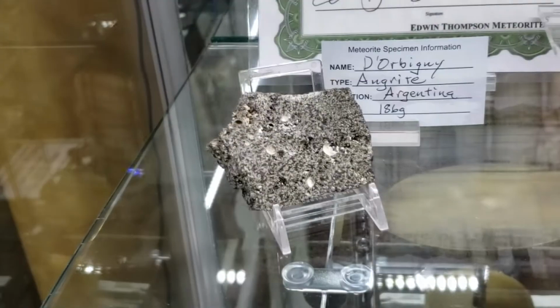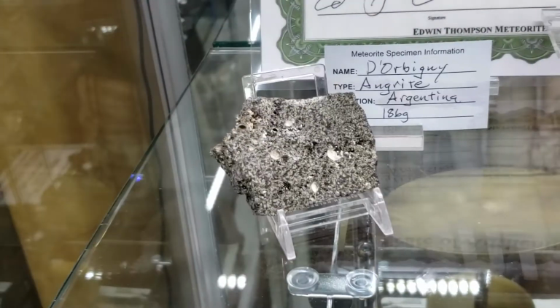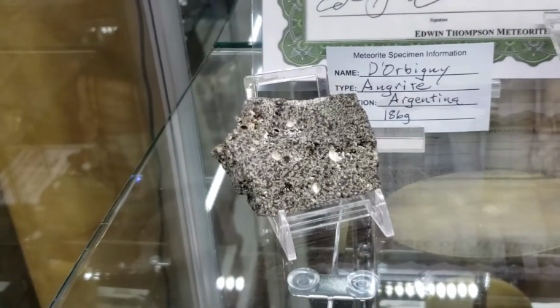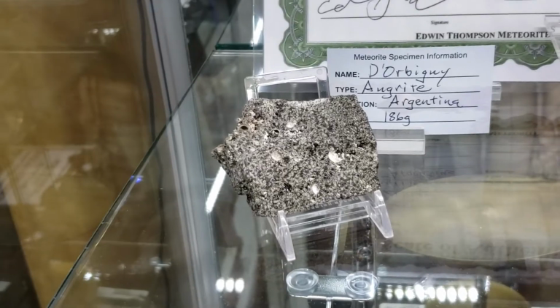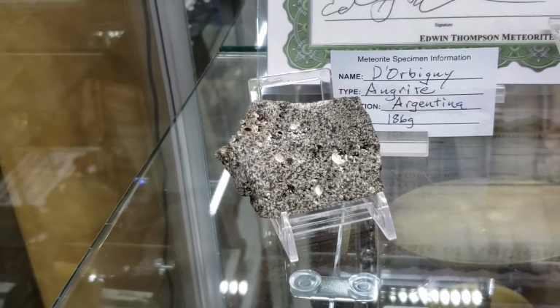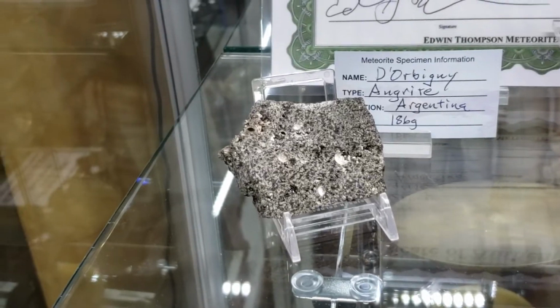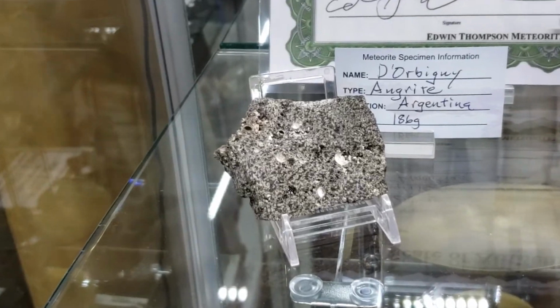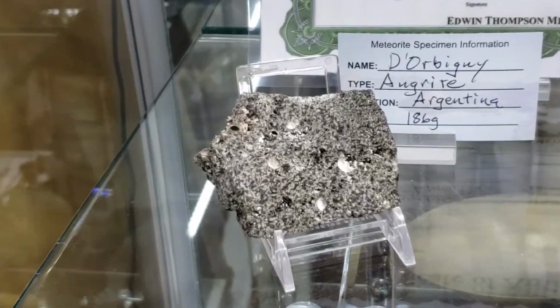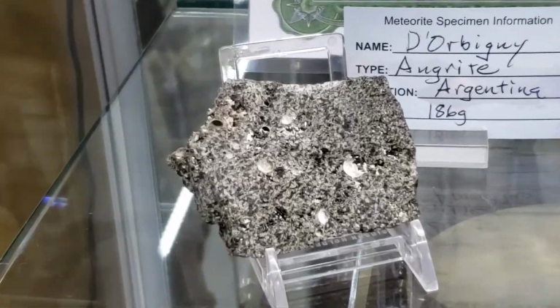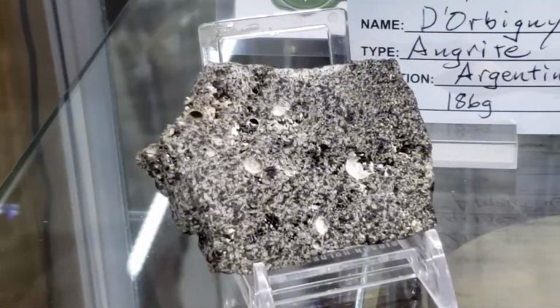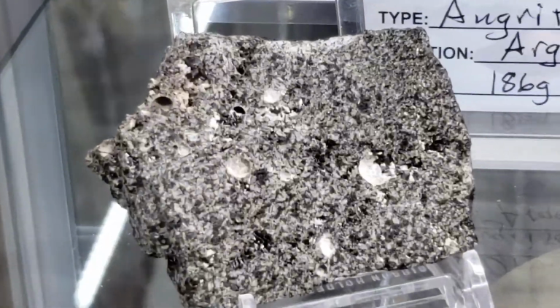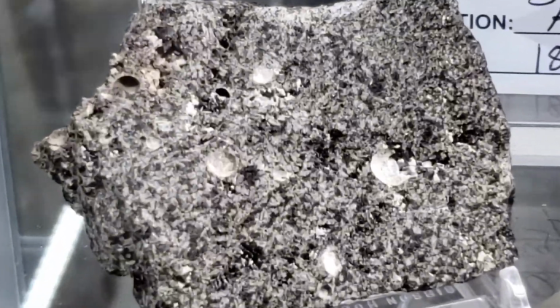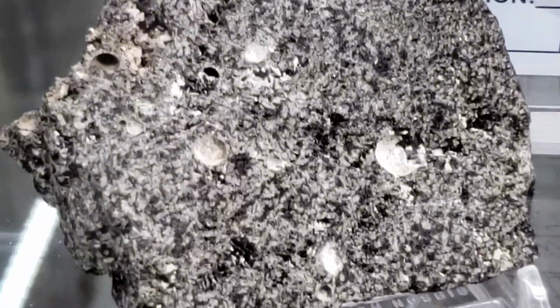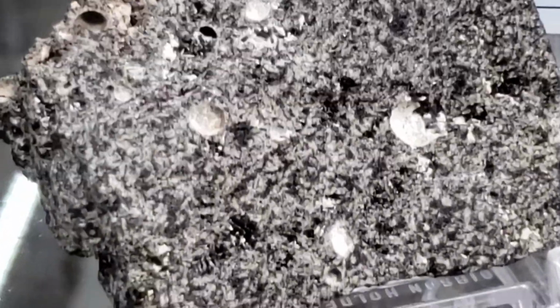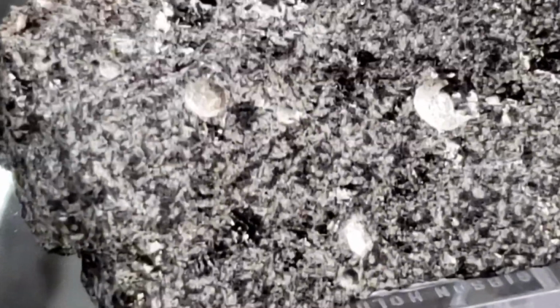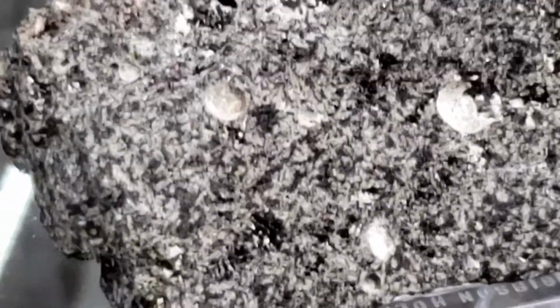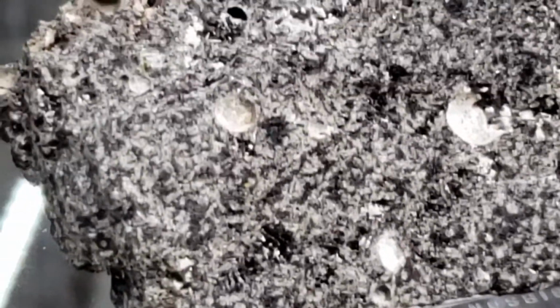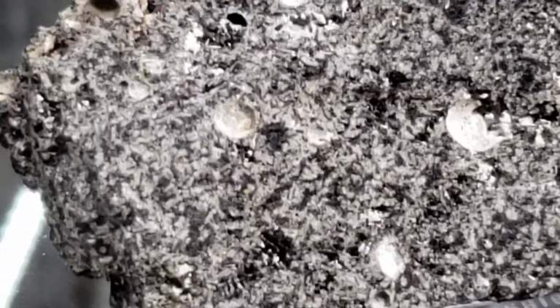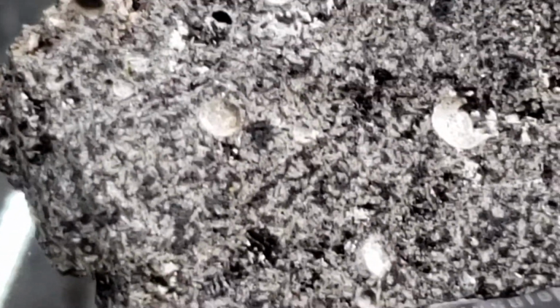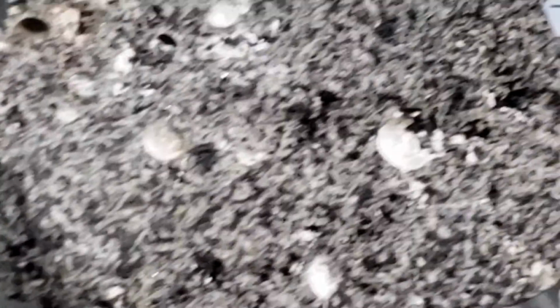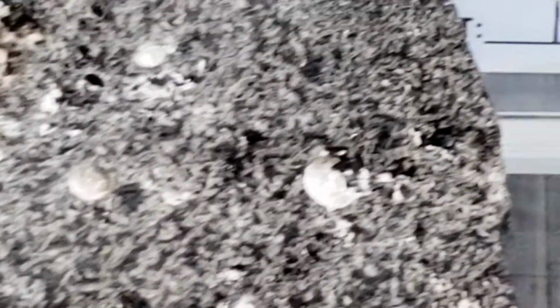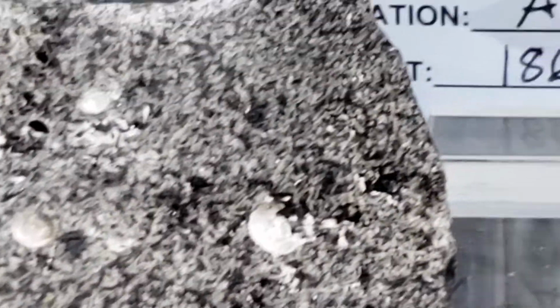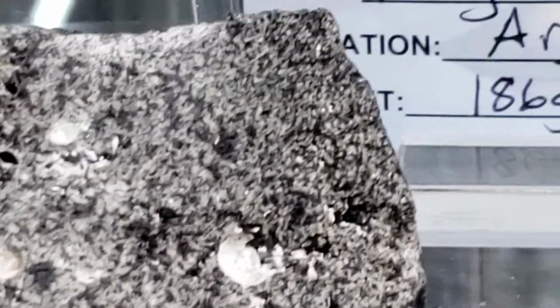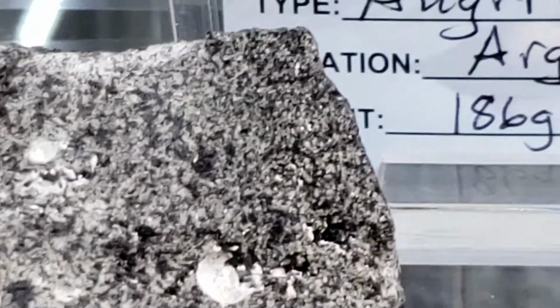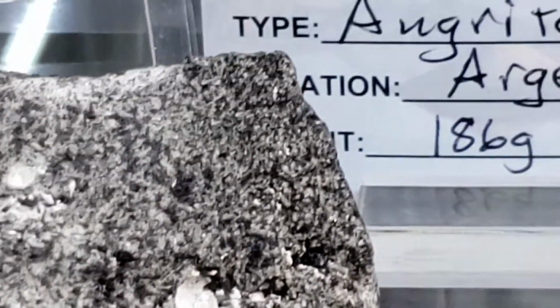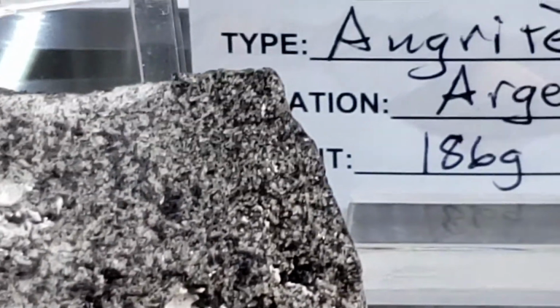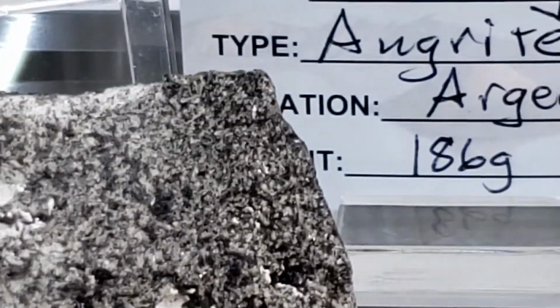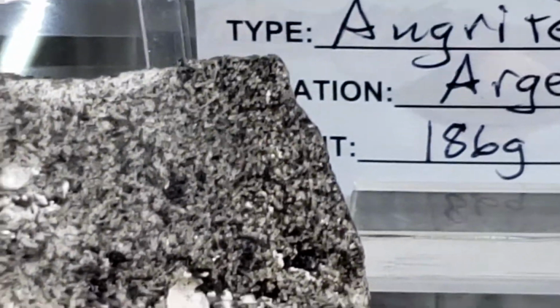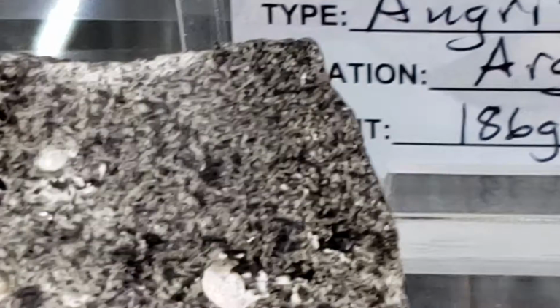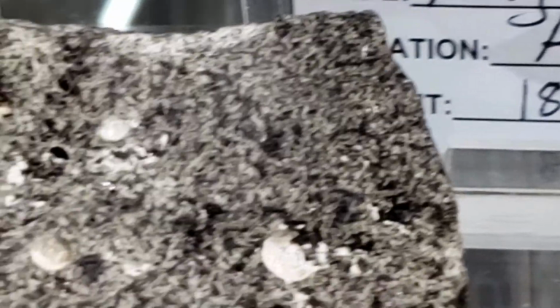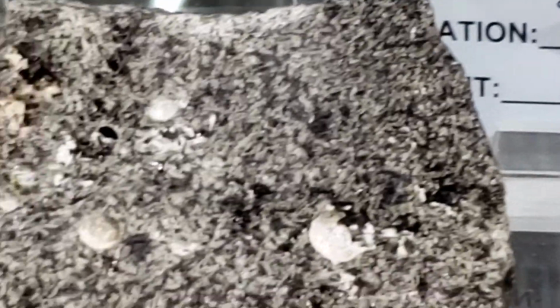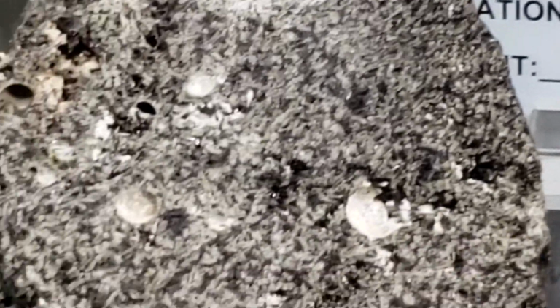Here's one I'm going to get — 186 grams. Mucket.